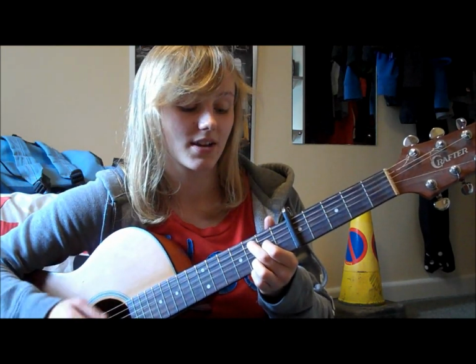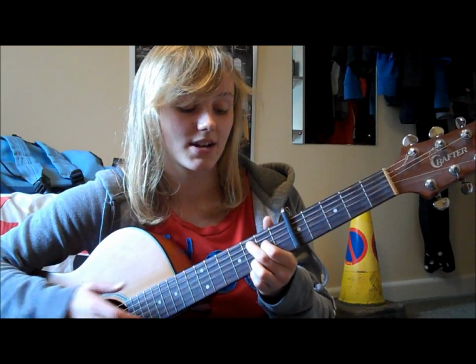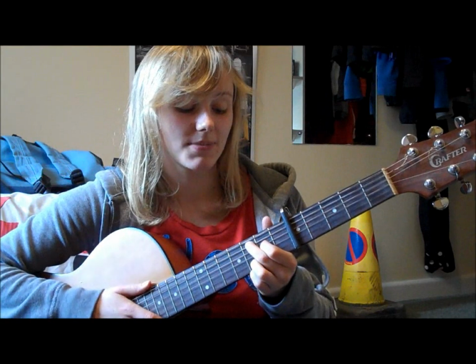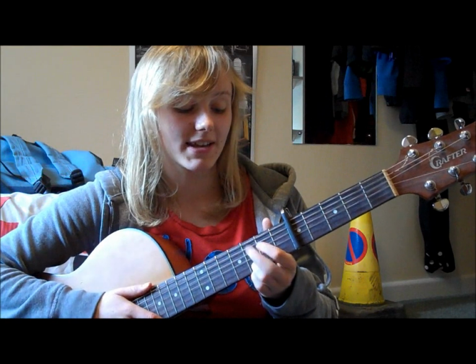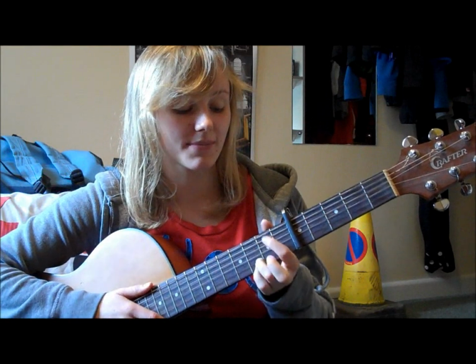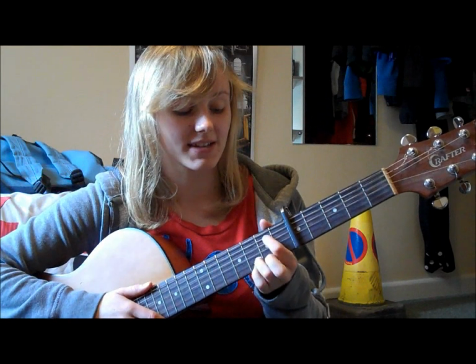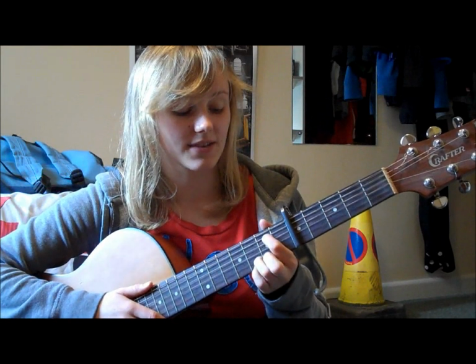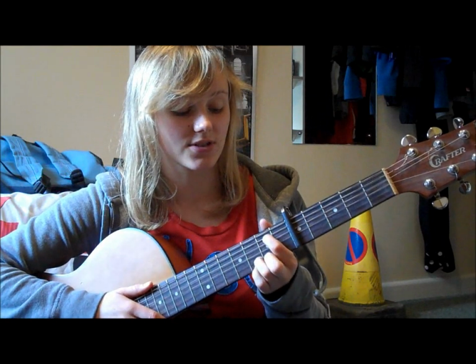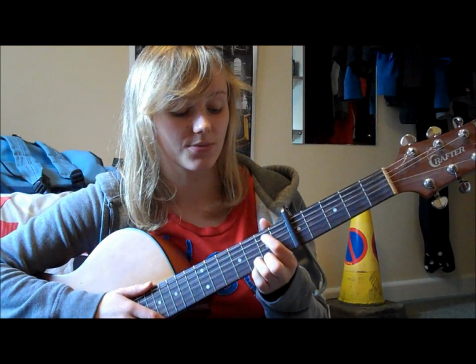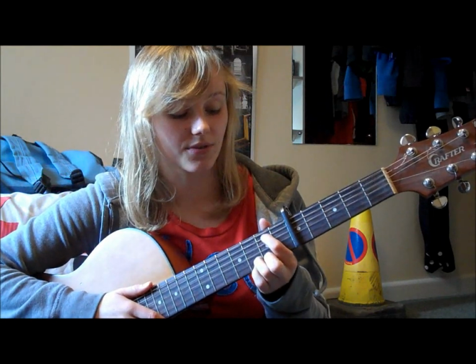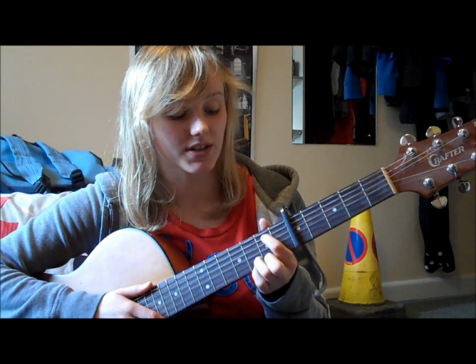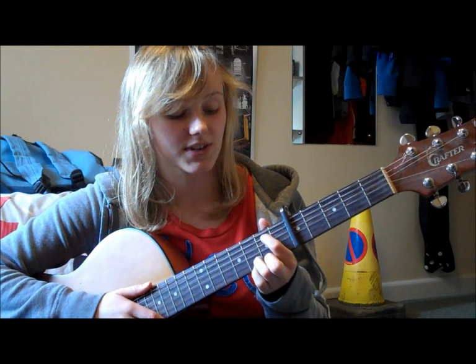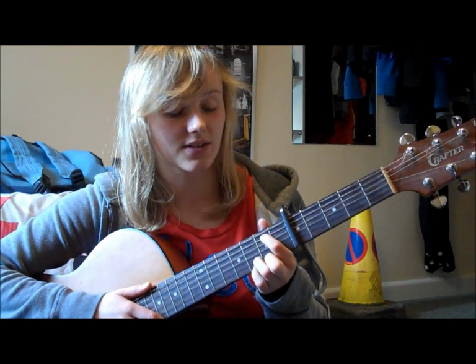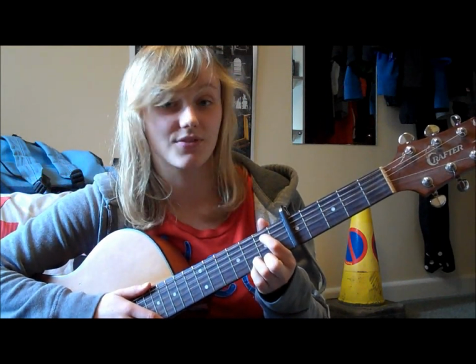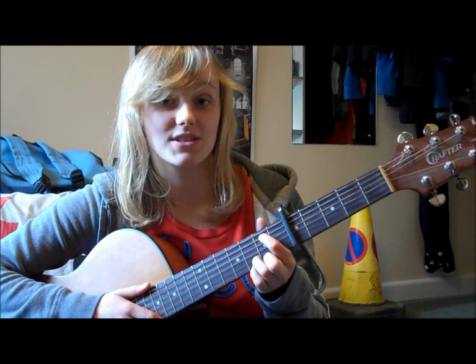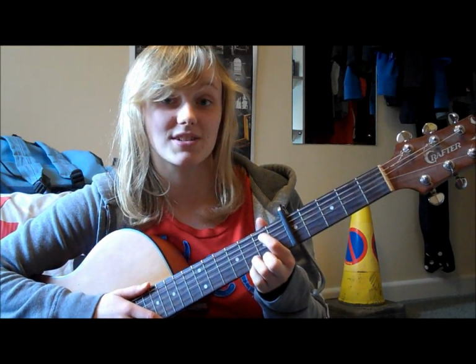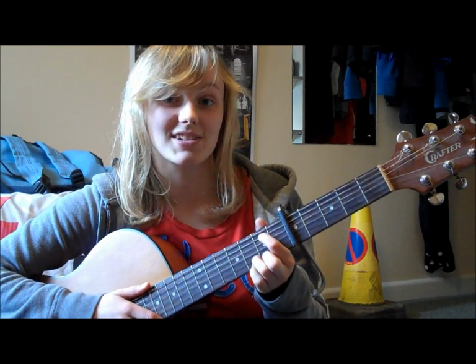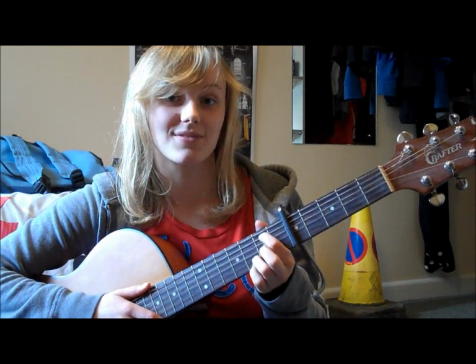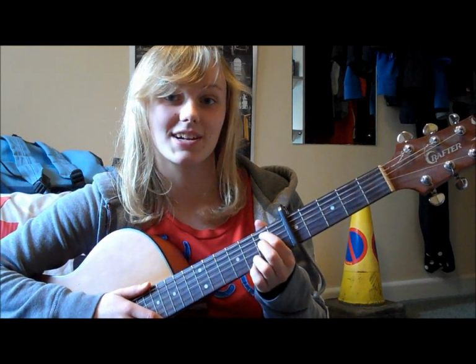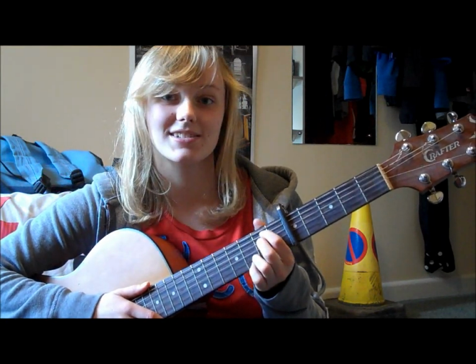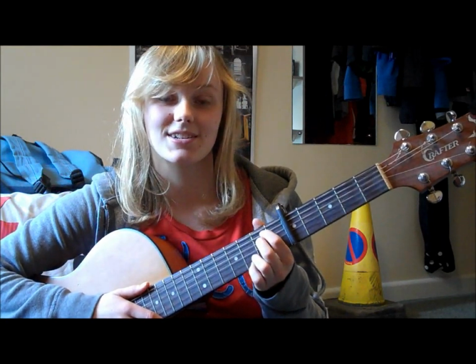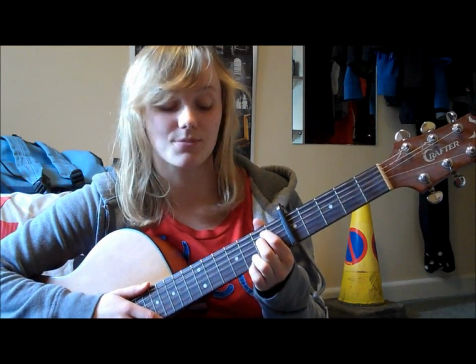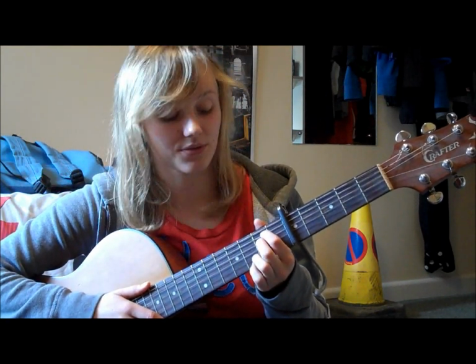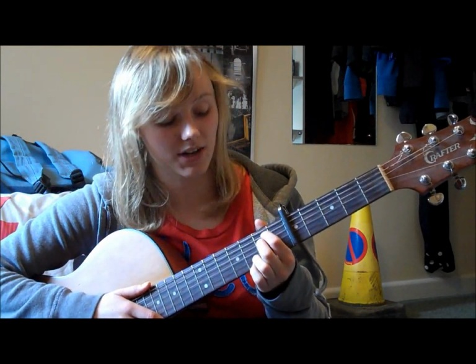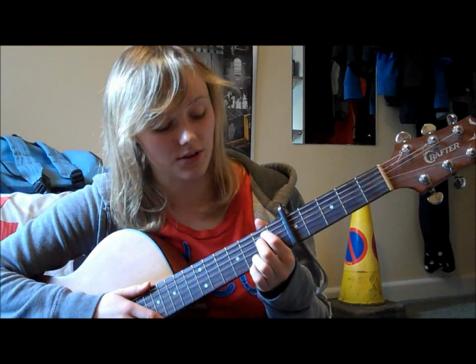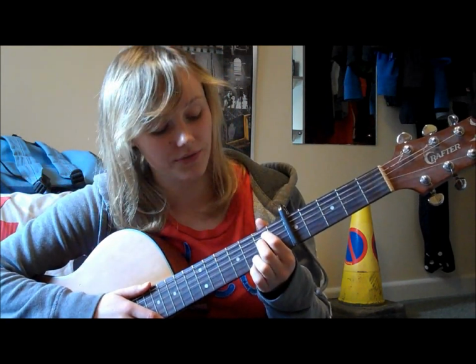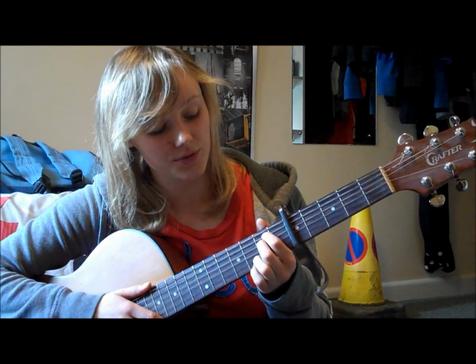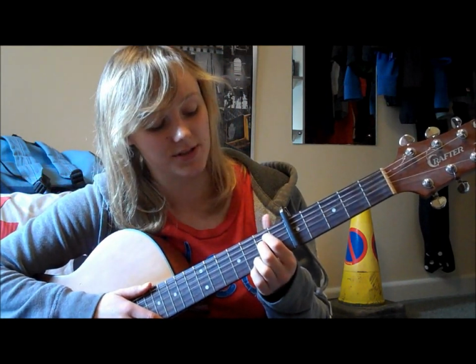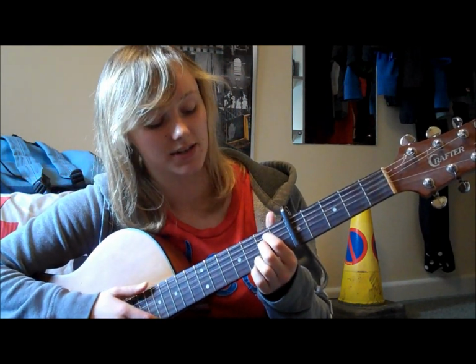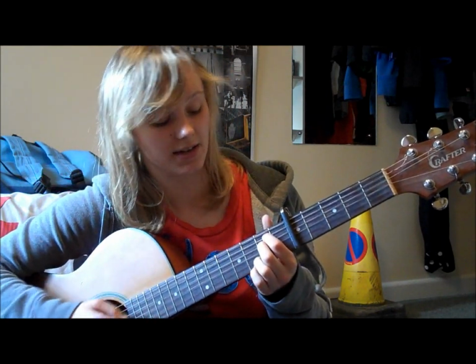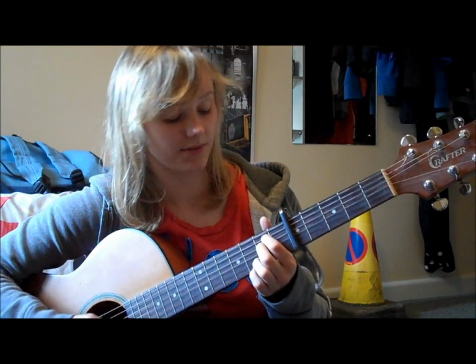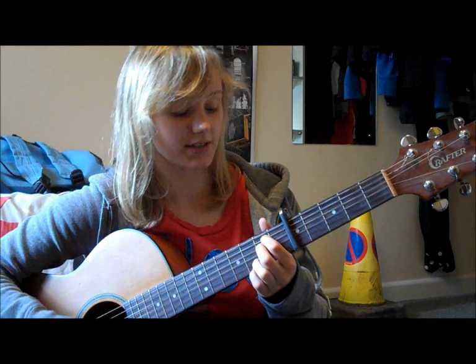To play Em7, you put your 1st finger on the 5th string 2nd fret and your middle finger on the 4th string 2nd fret.